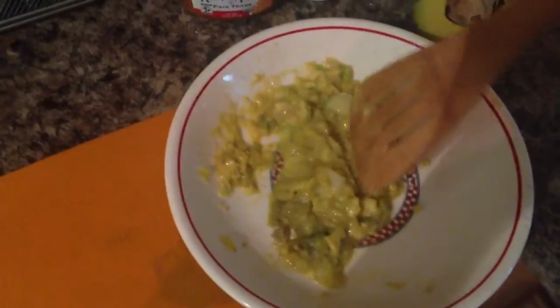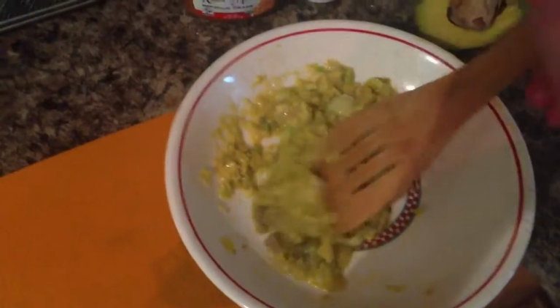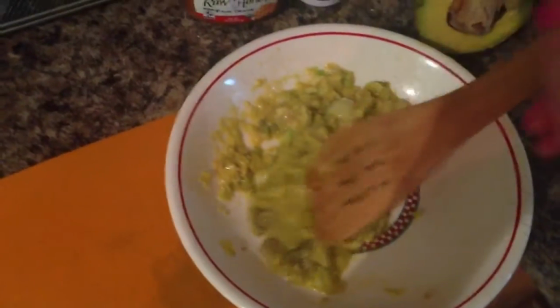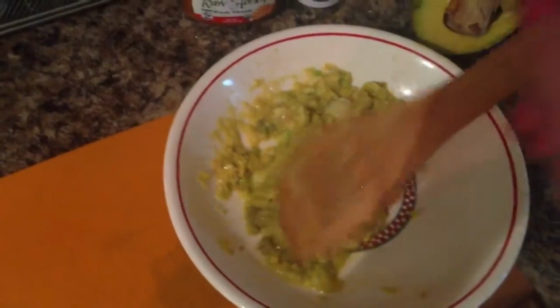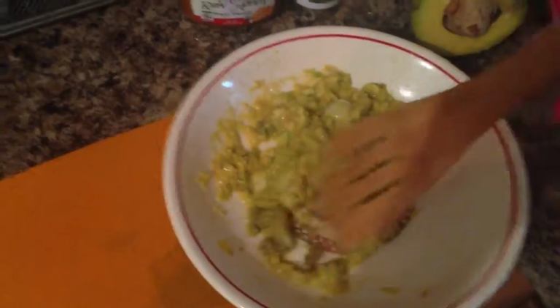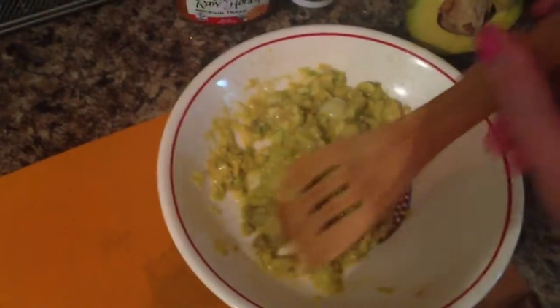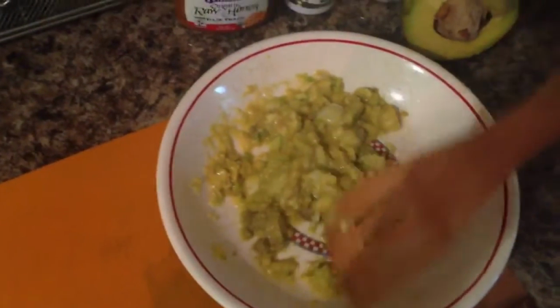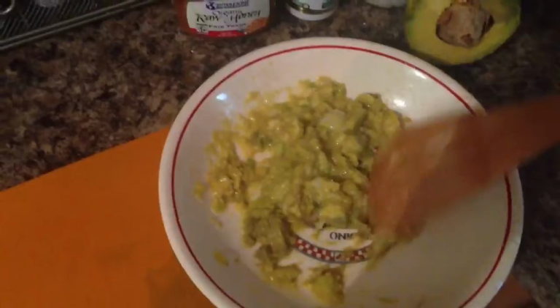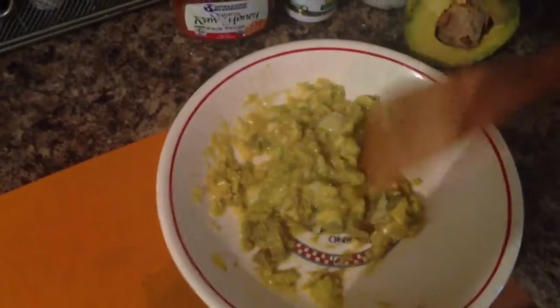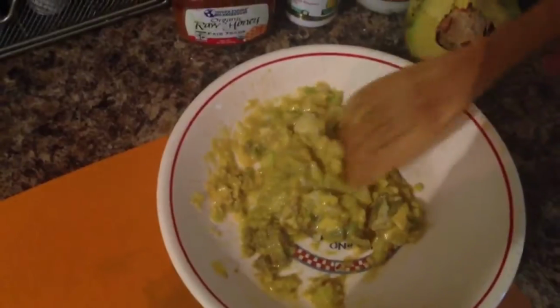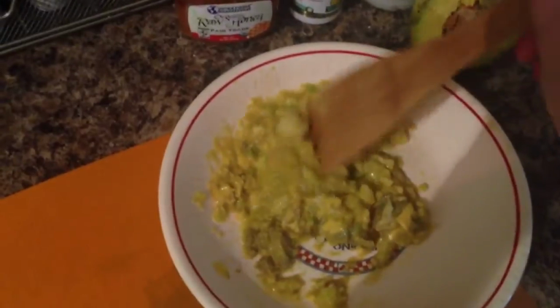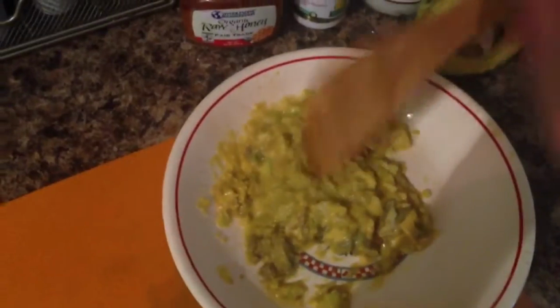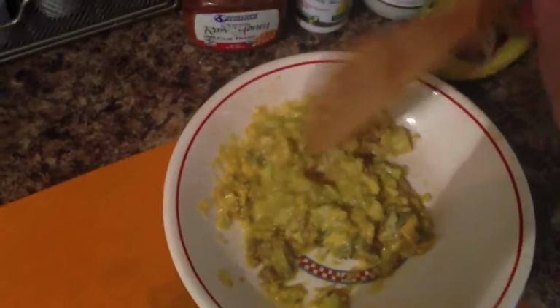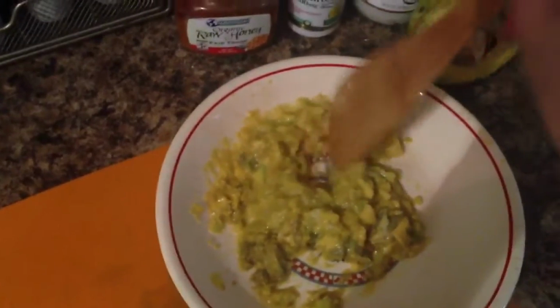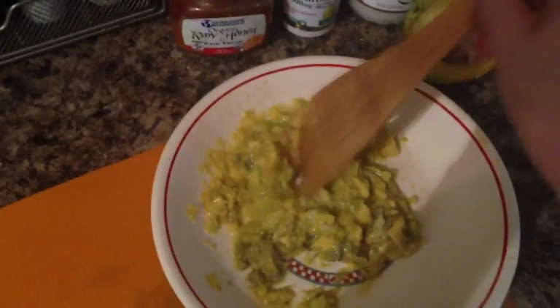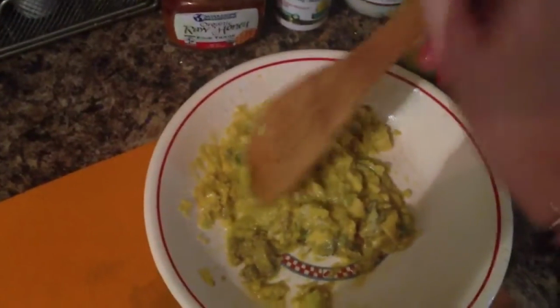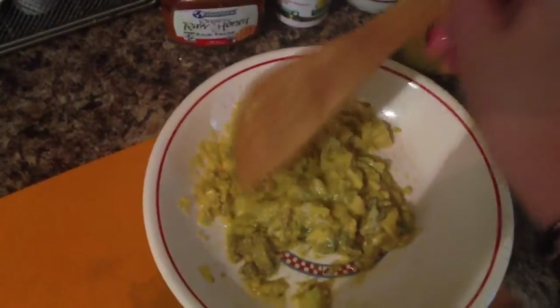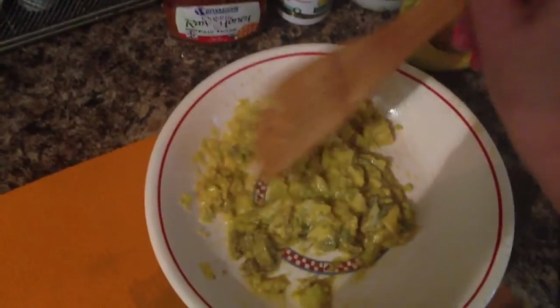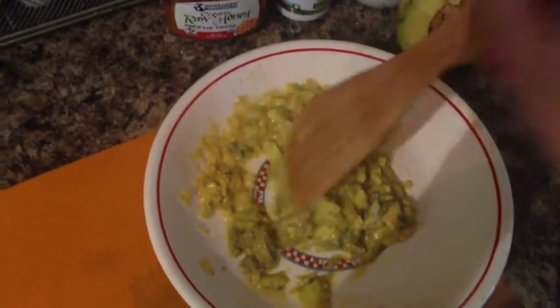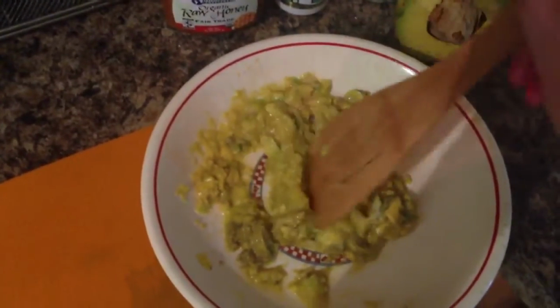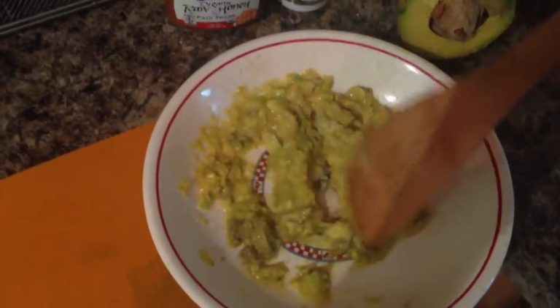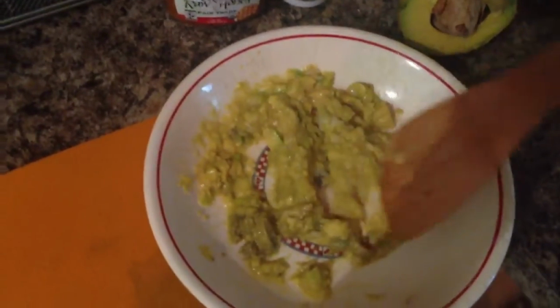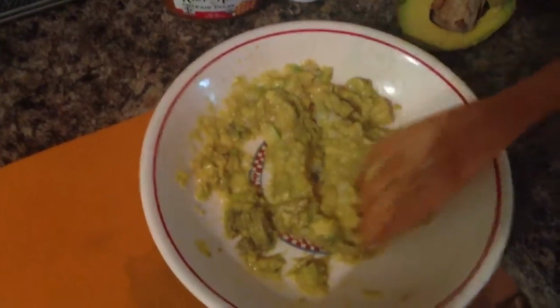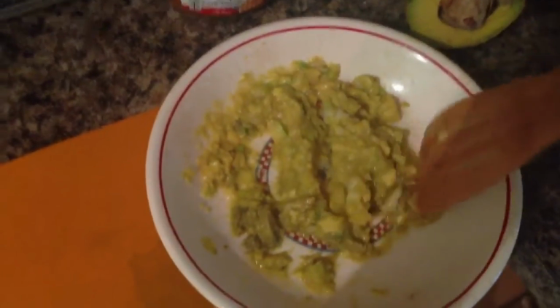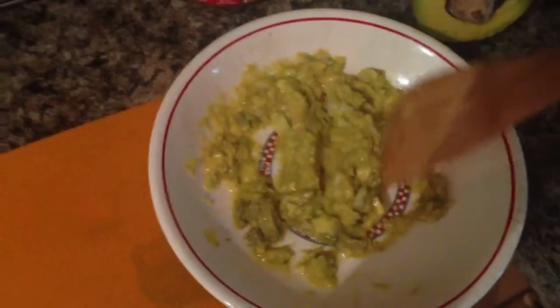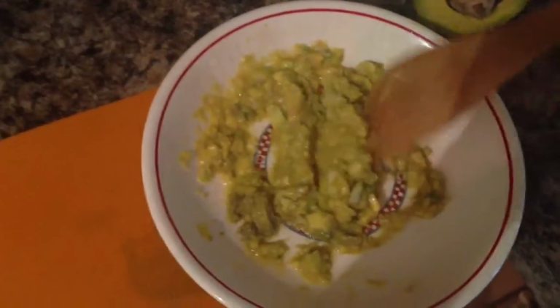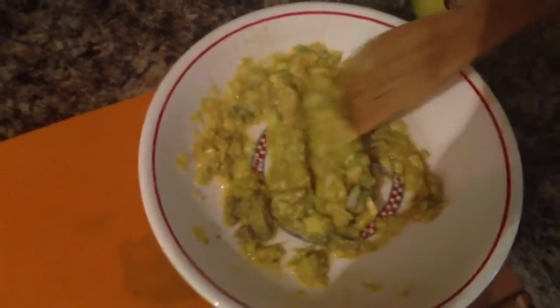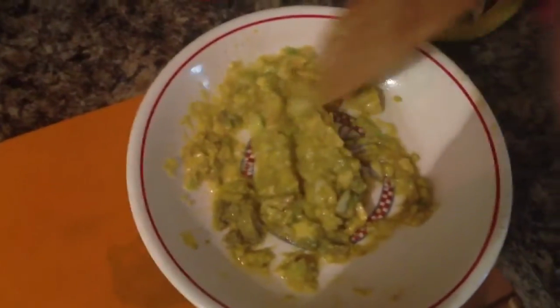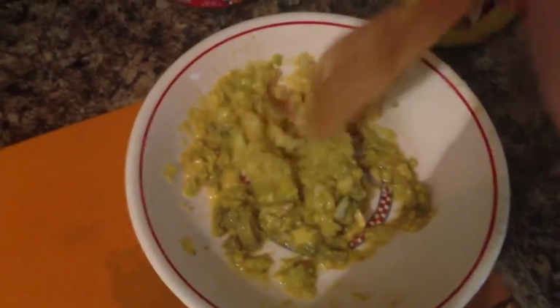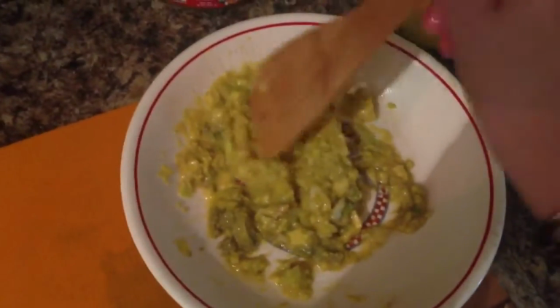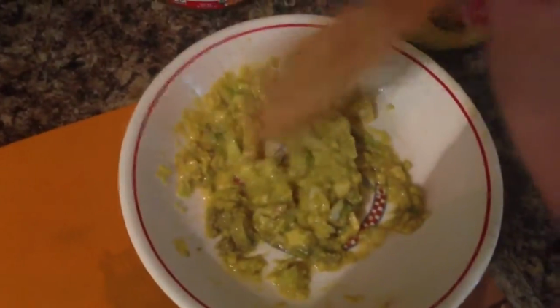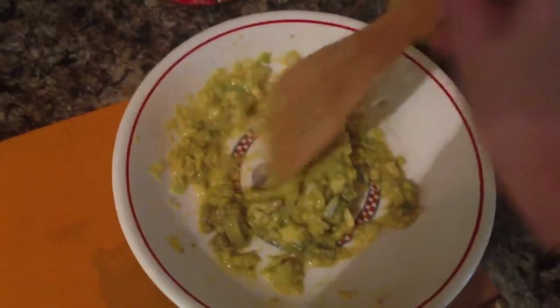Mix it all together, get it to the consistency you want, like a mask.